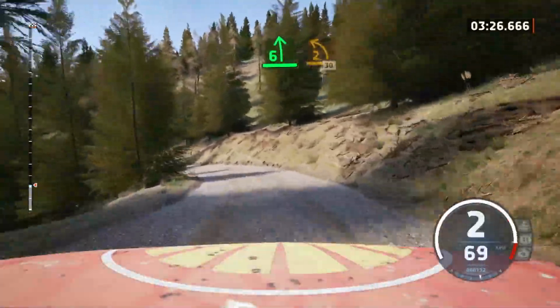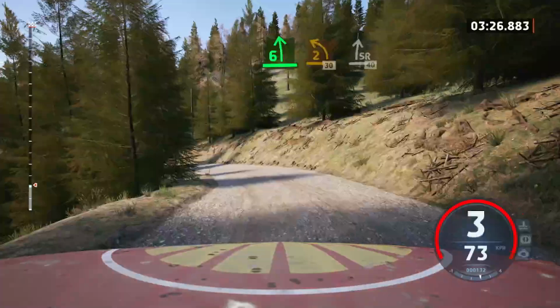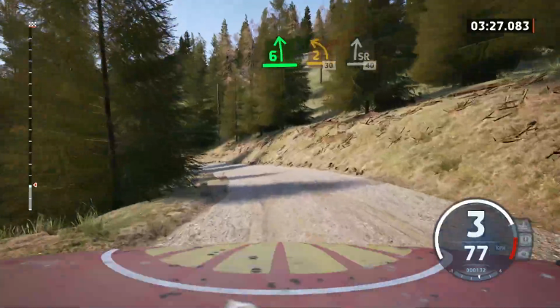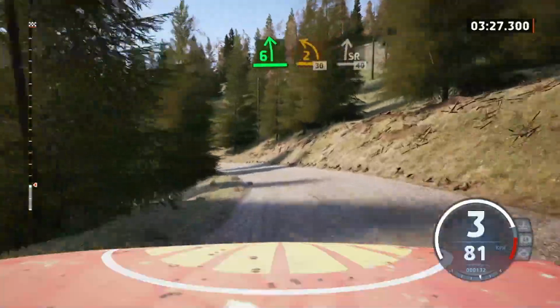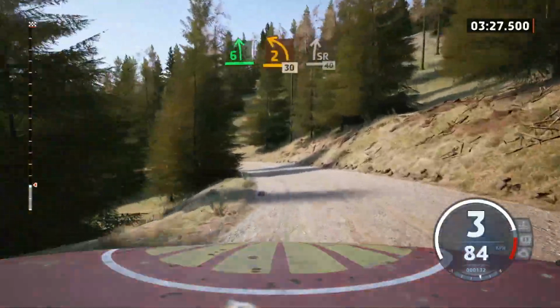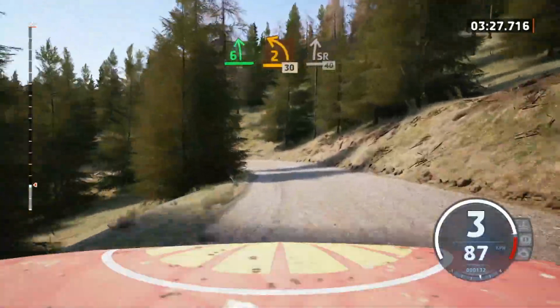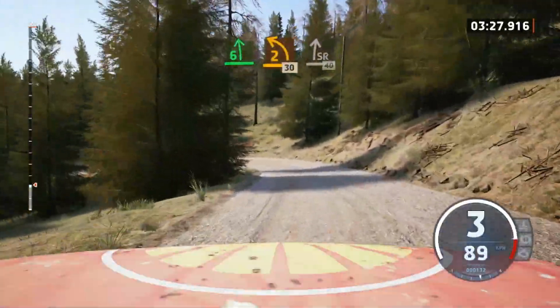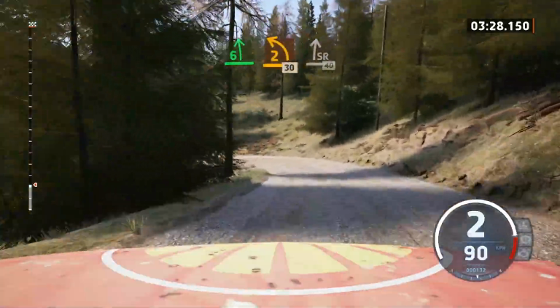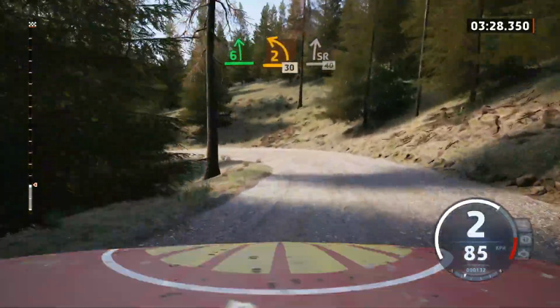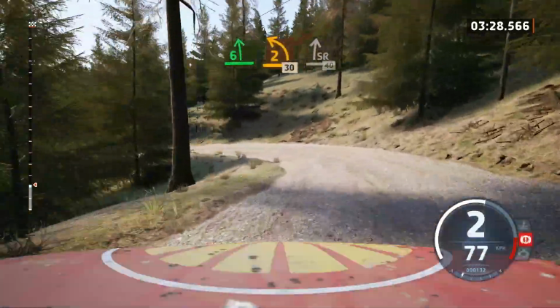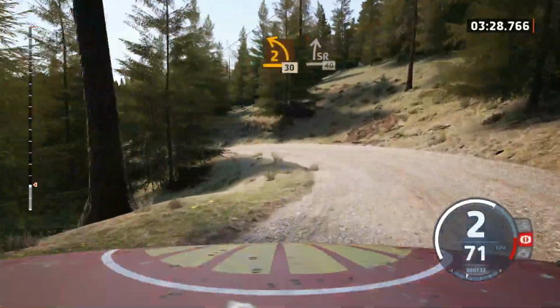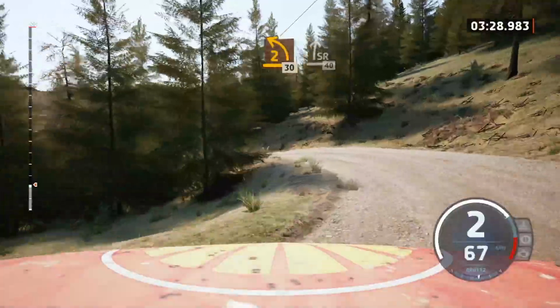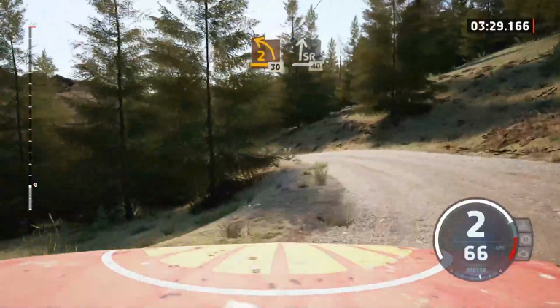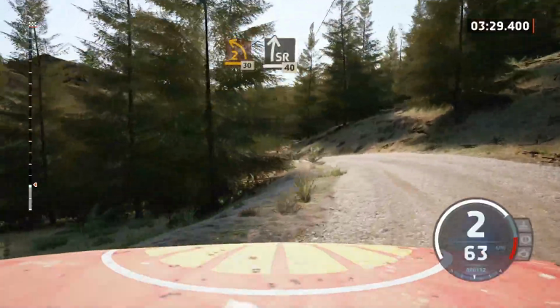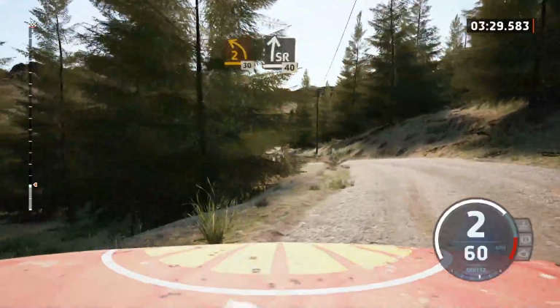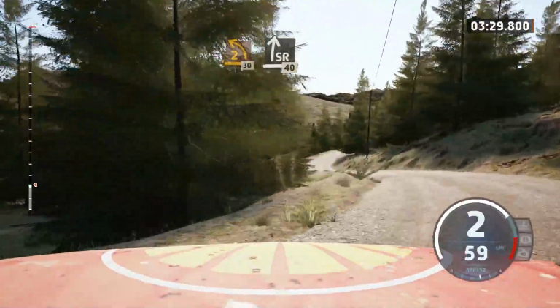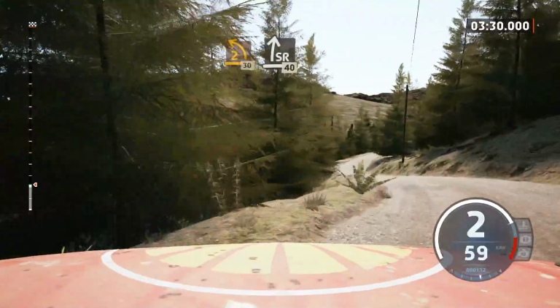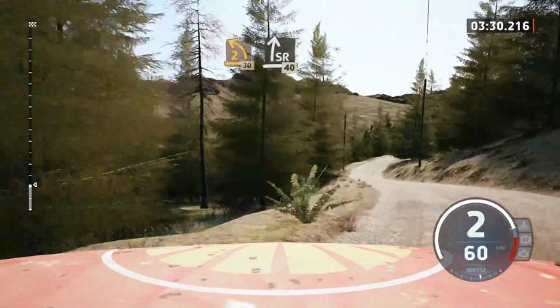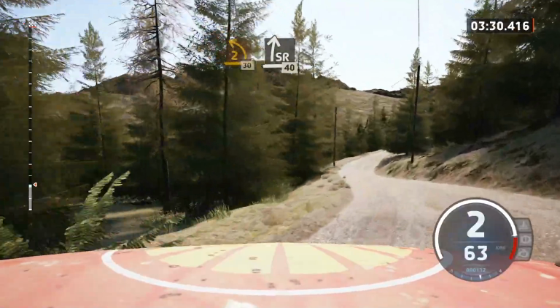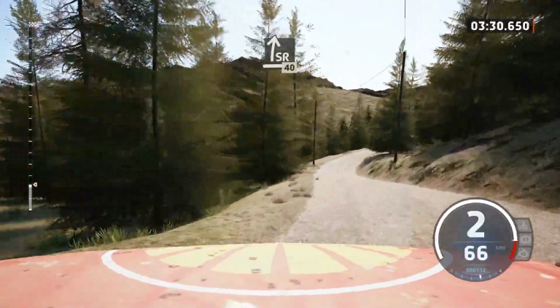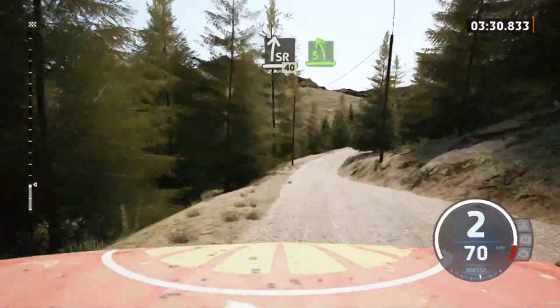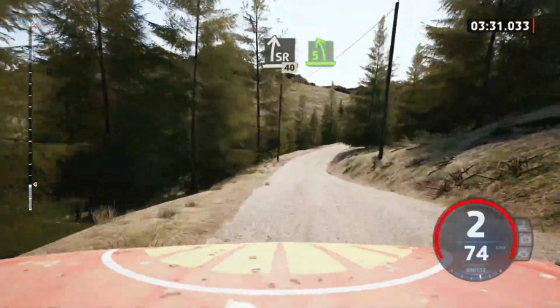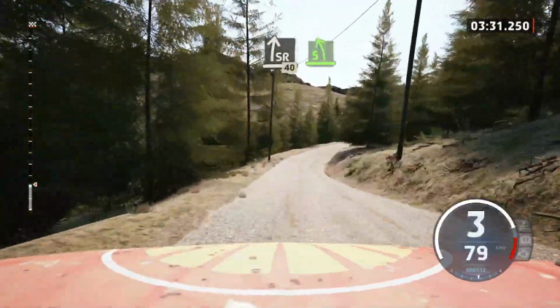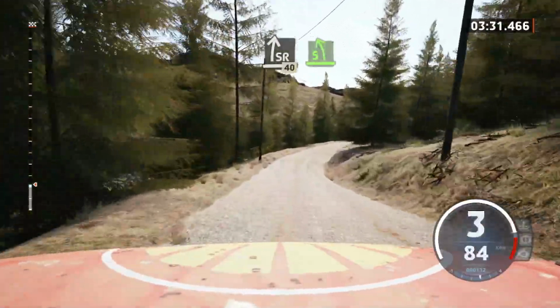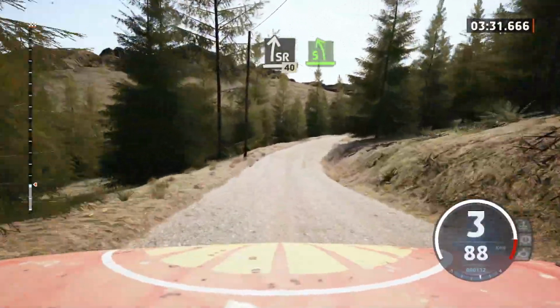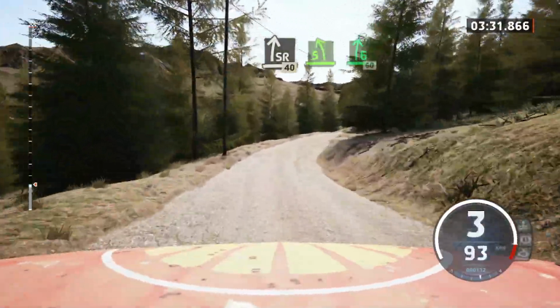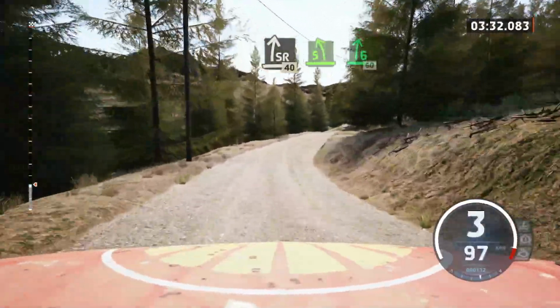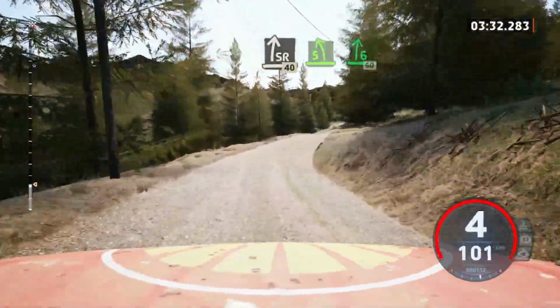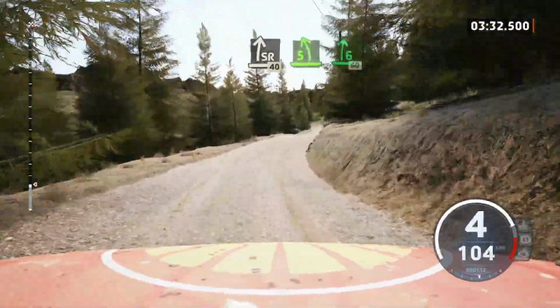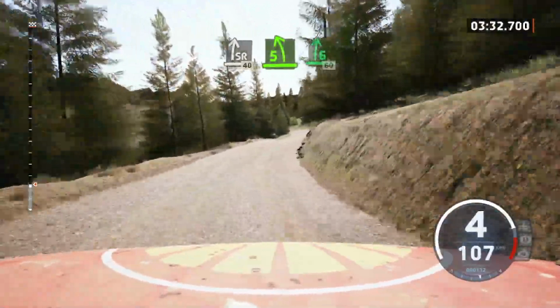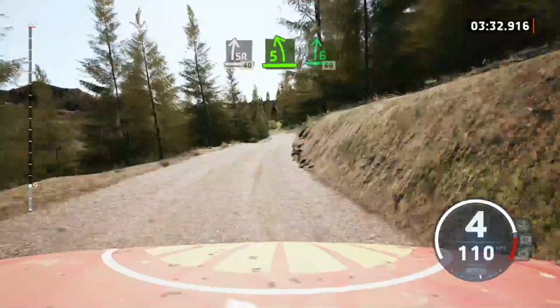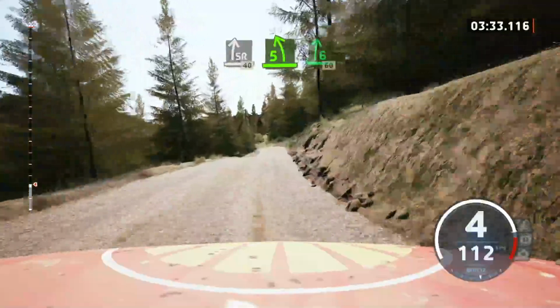Slight right, 40. 5 left, into 6 right, 60.